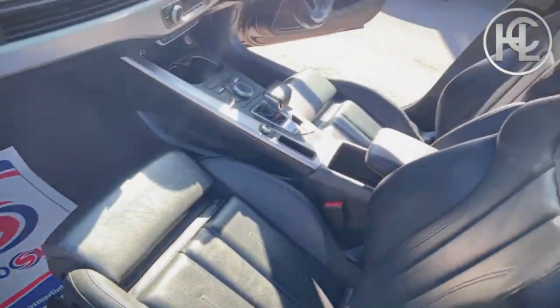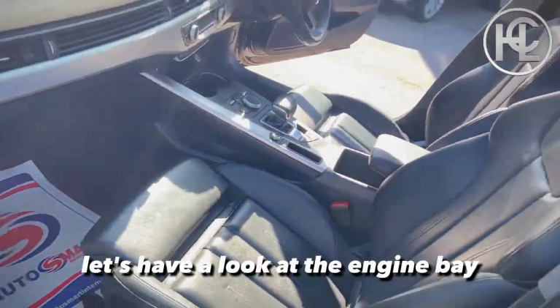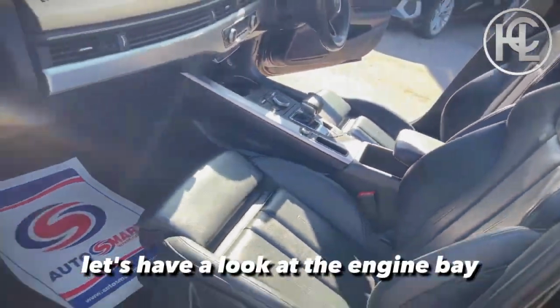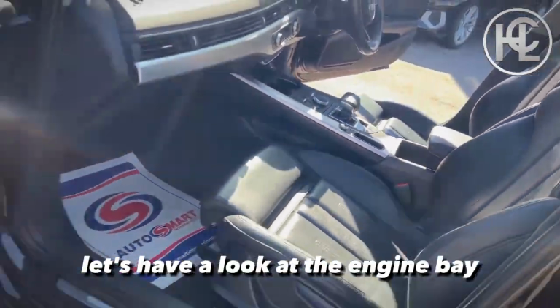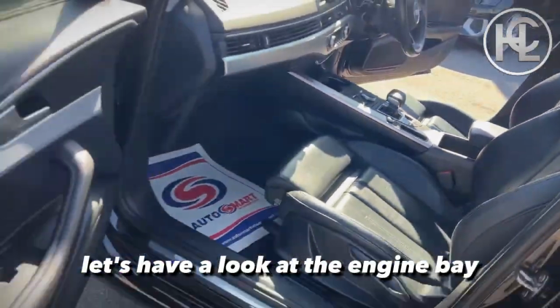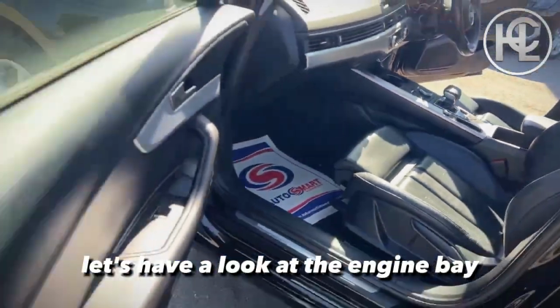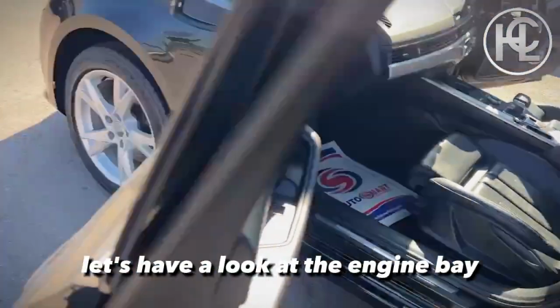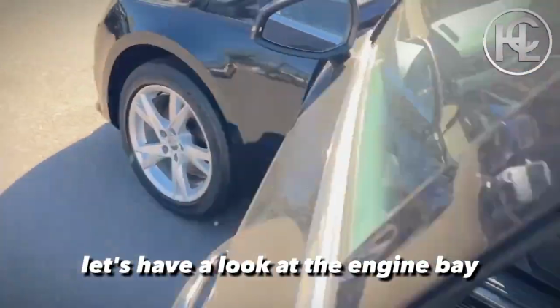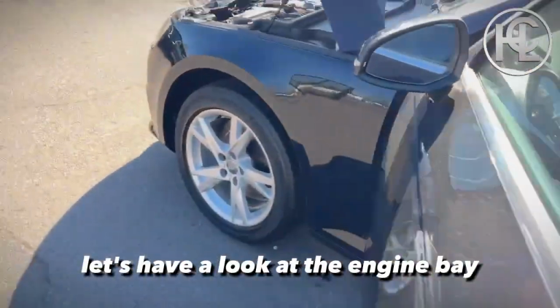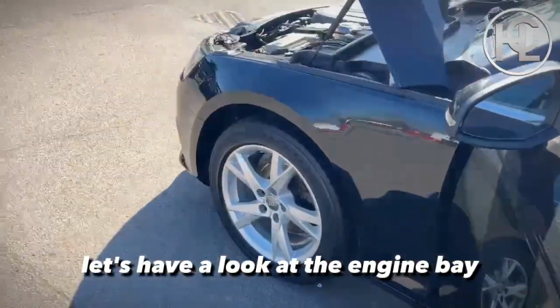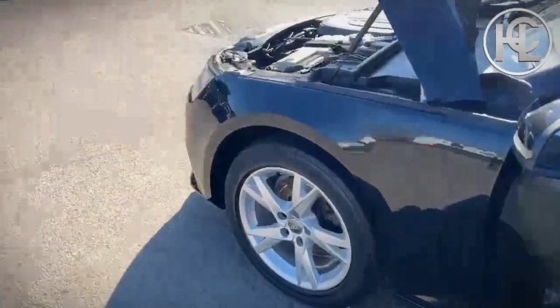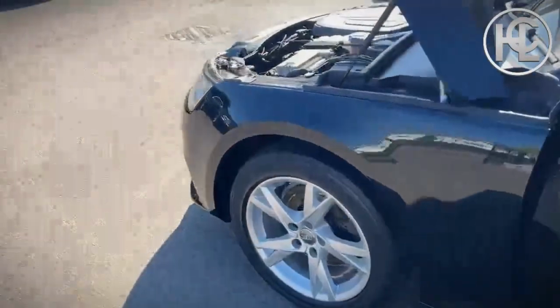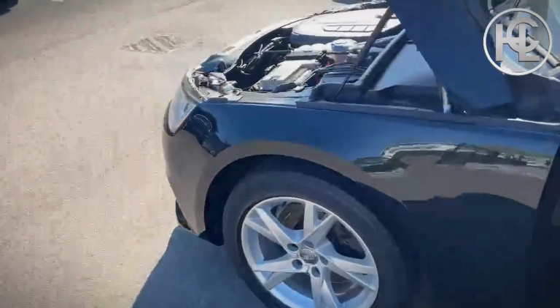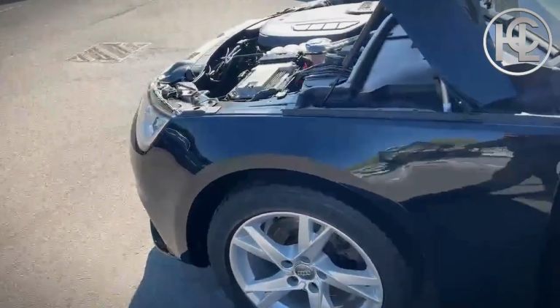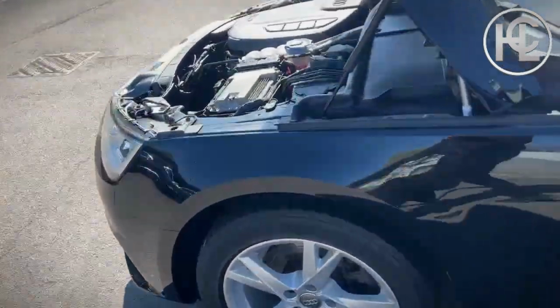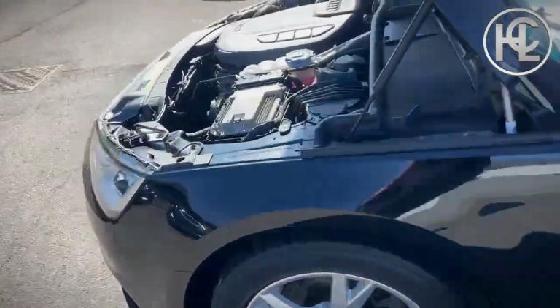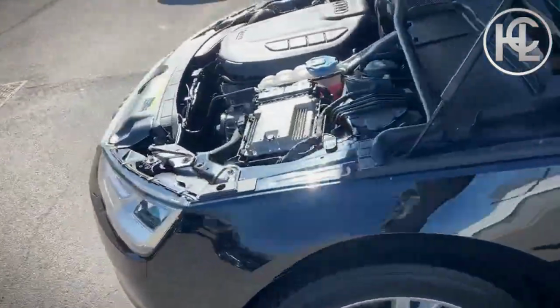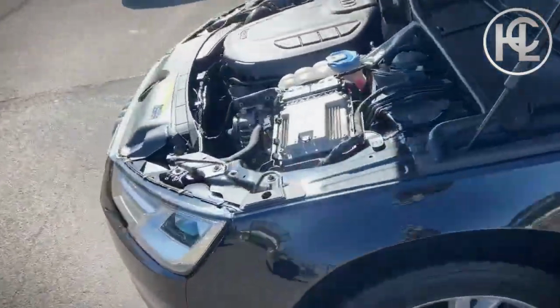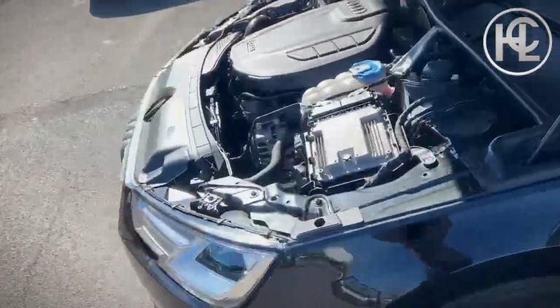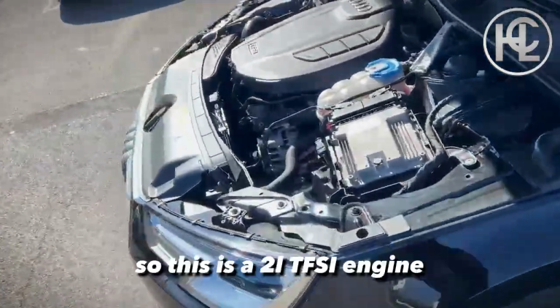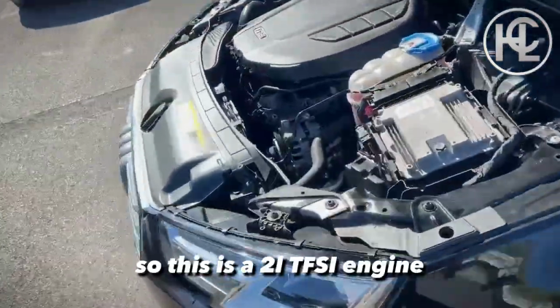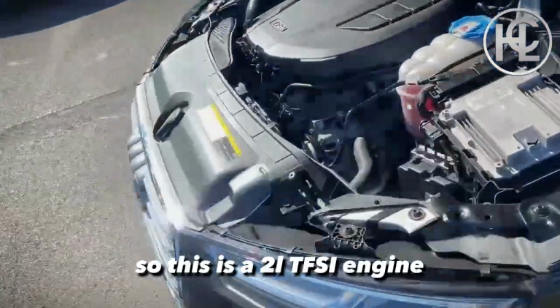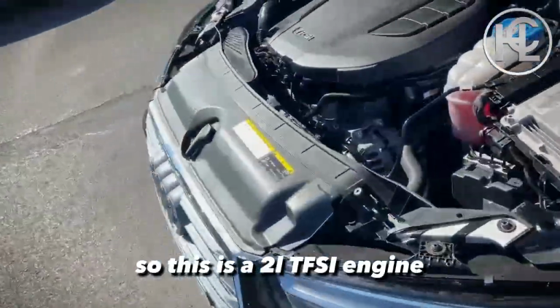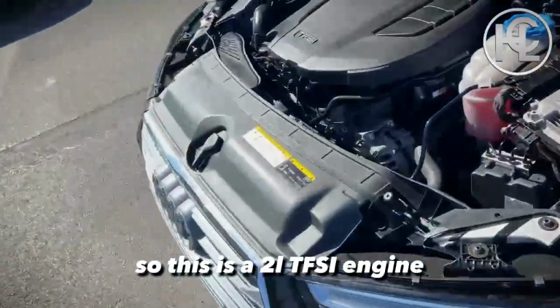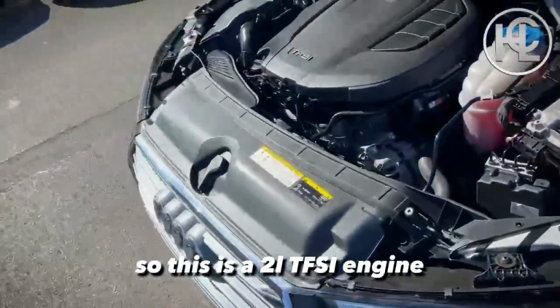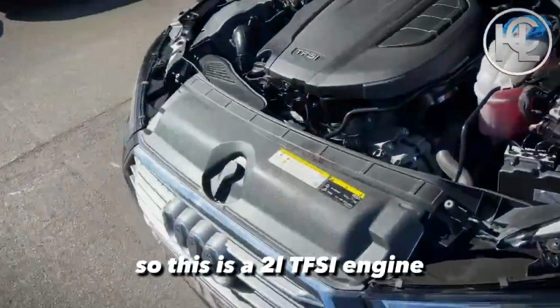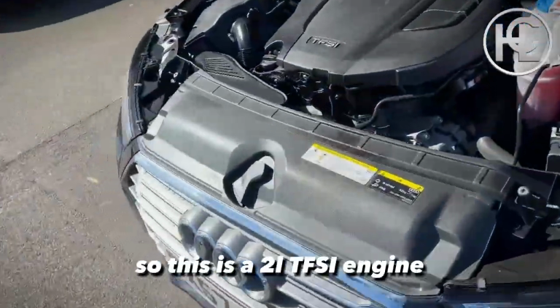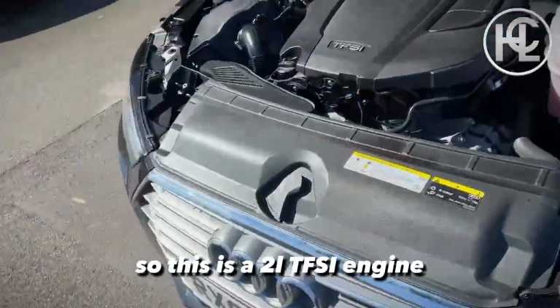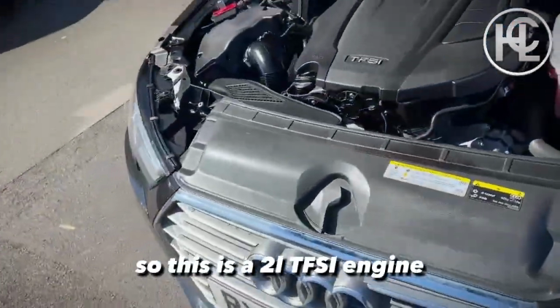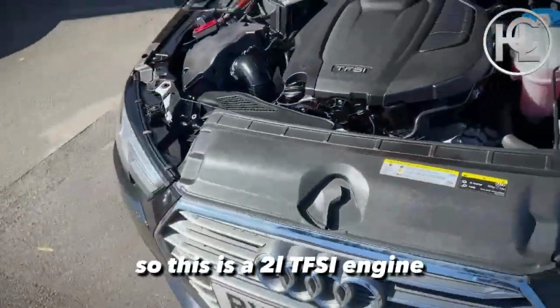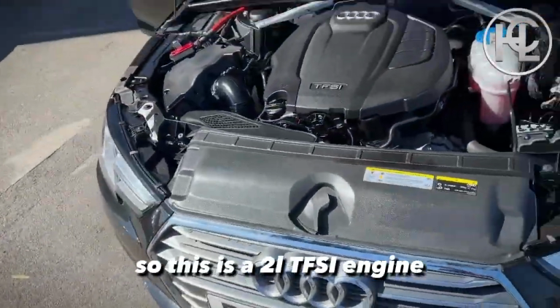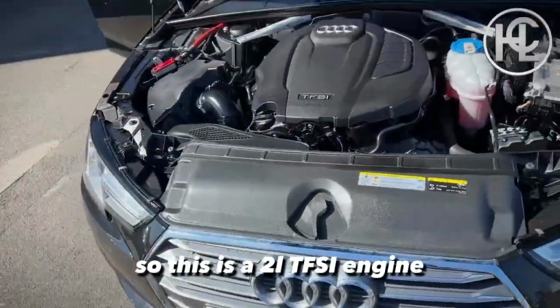Let's have a look at the engine bay. This is a 2 litre TFSI engine.